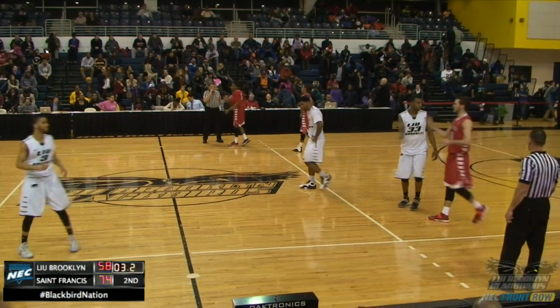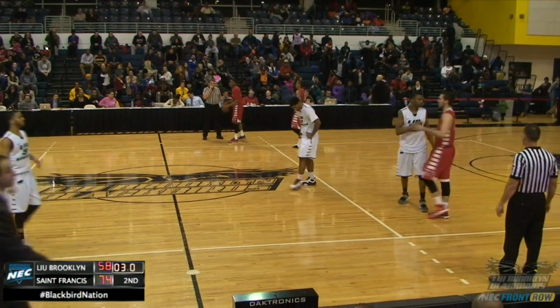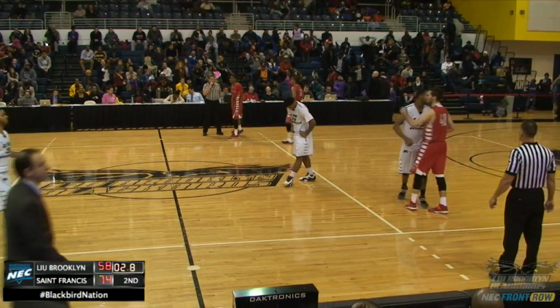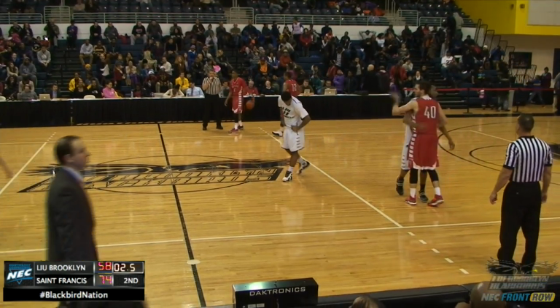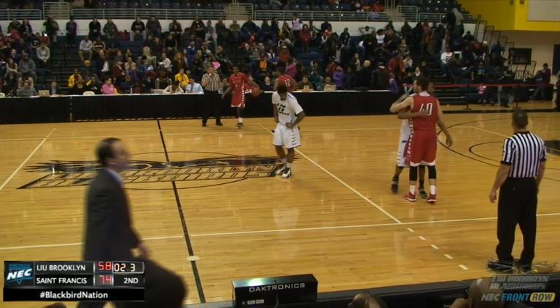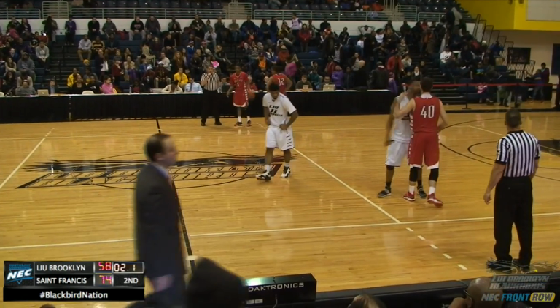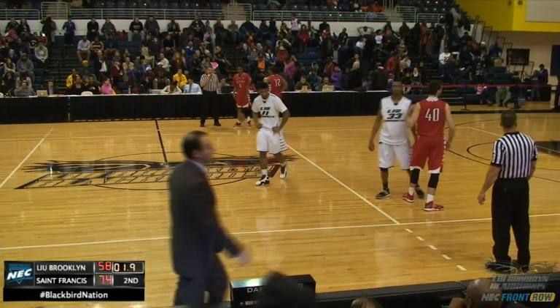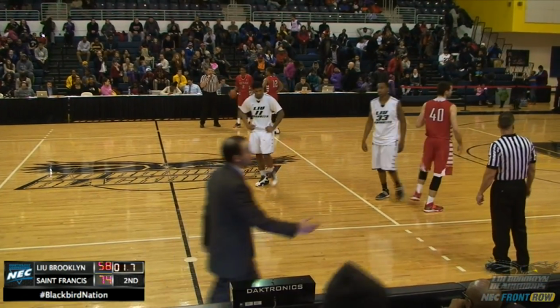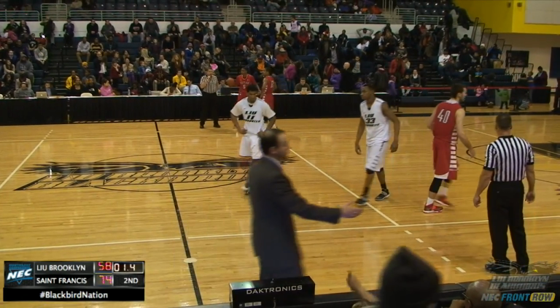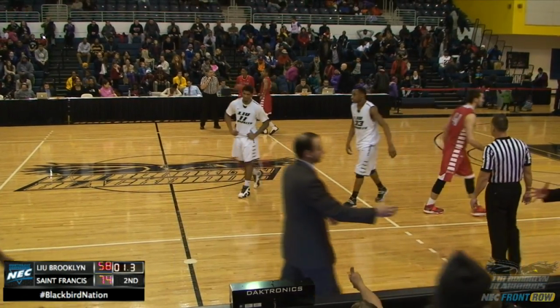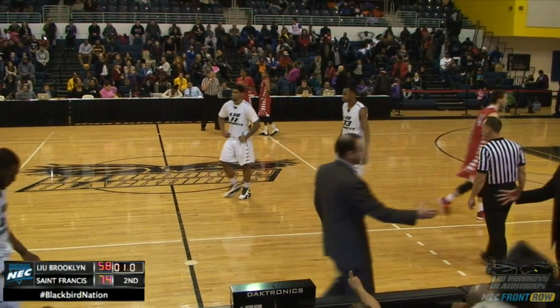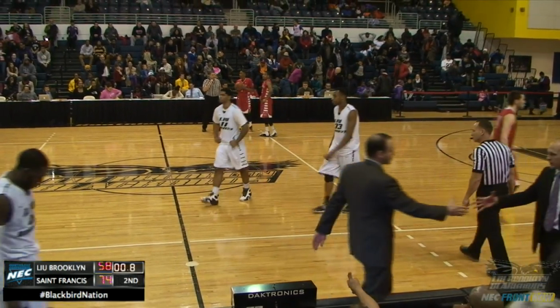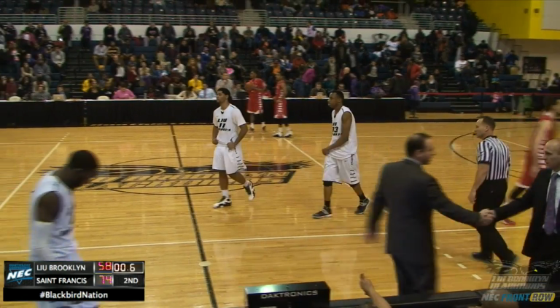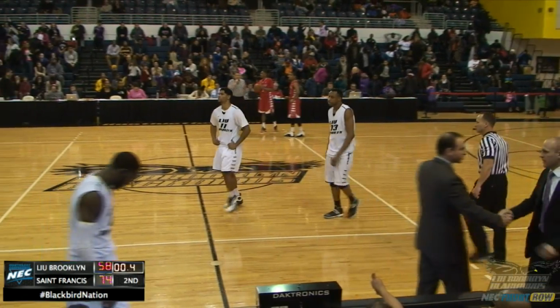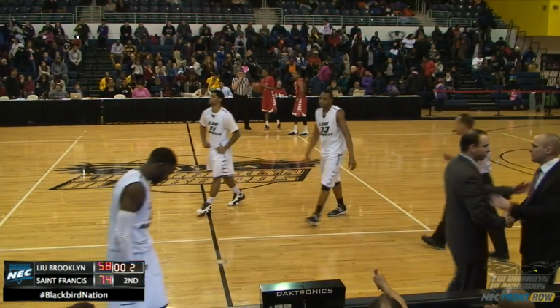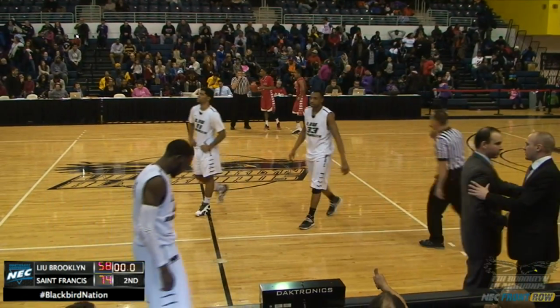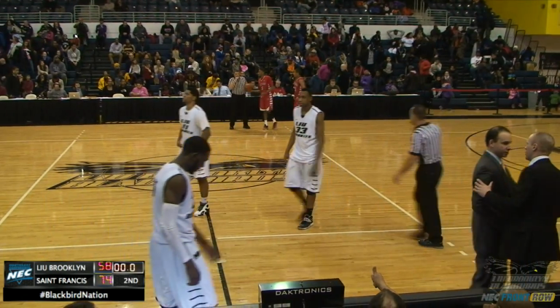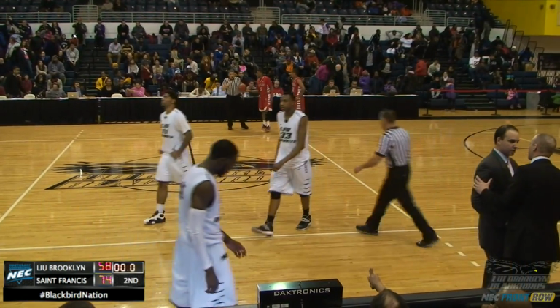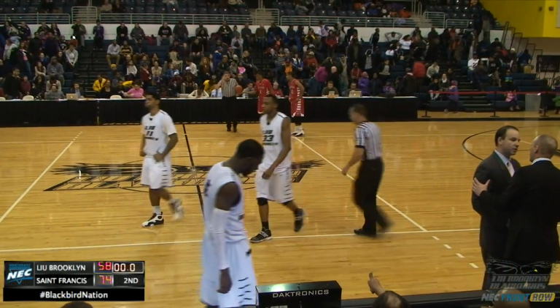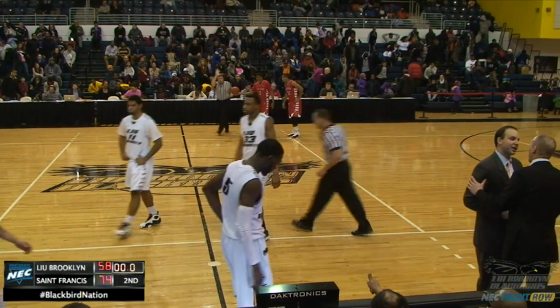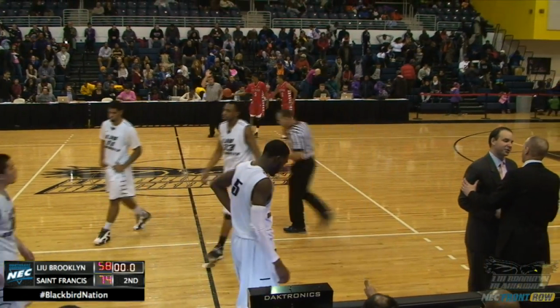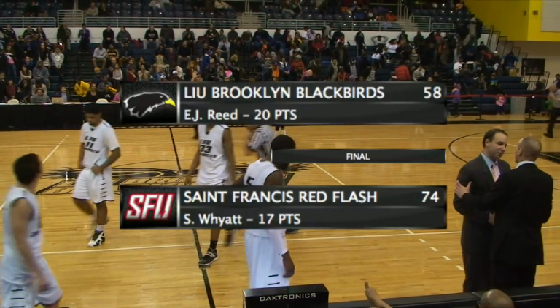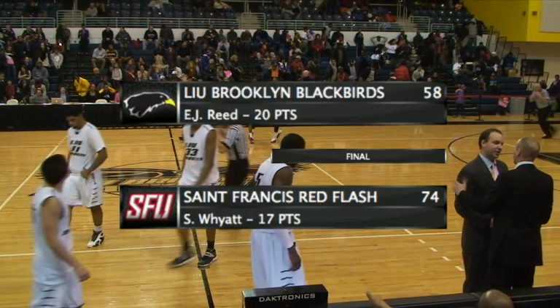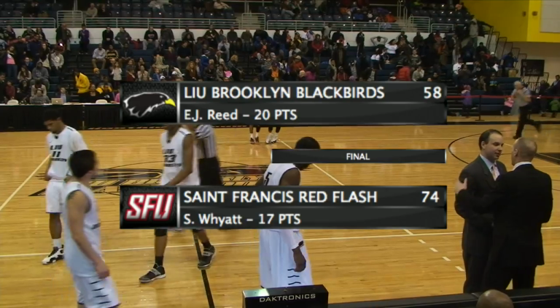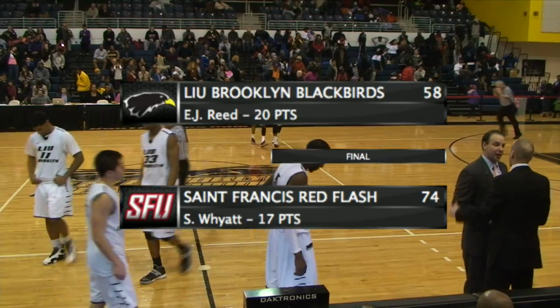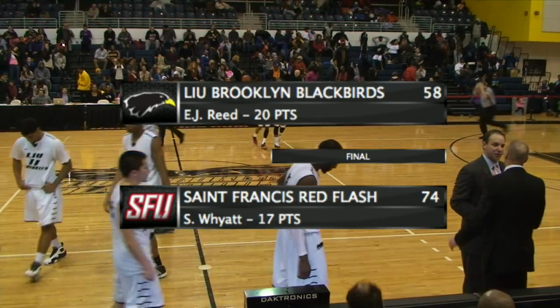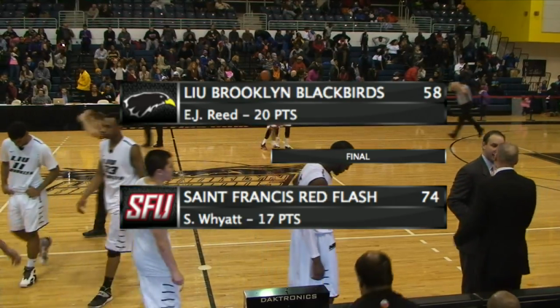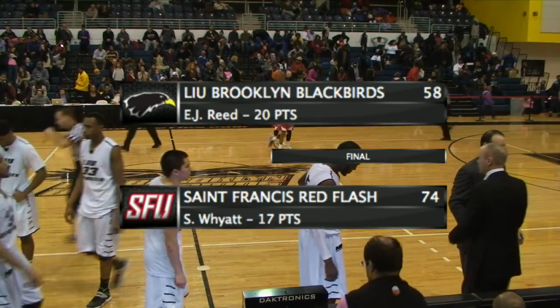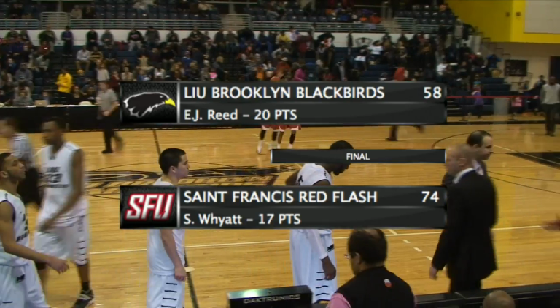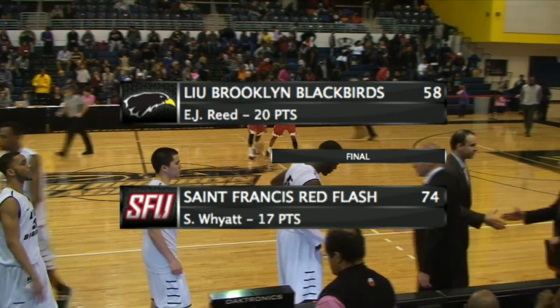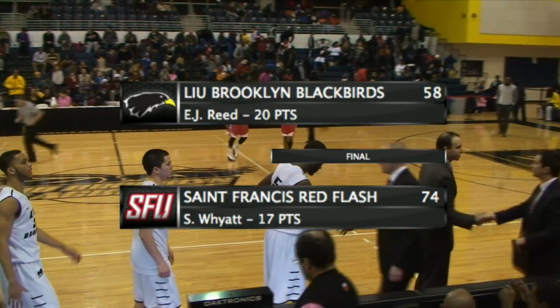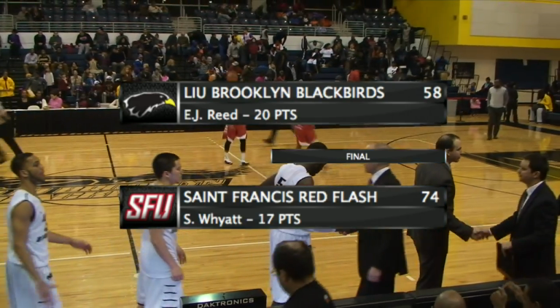And the Red Flash salvaged their trip to Brooklyn by defeating LIU 74-58.